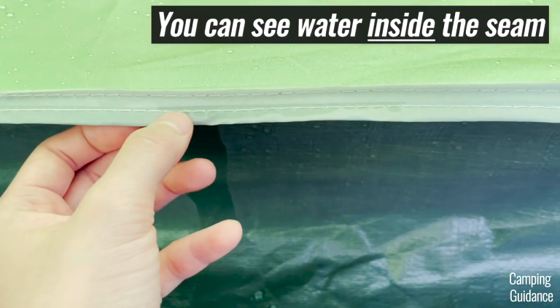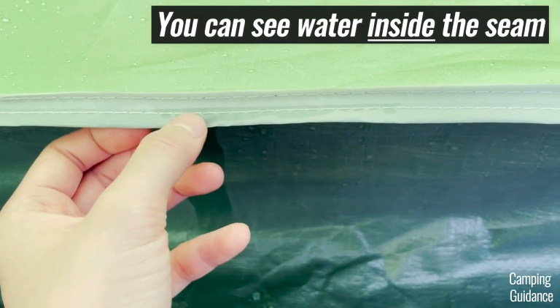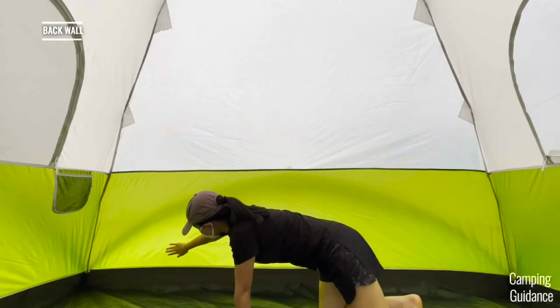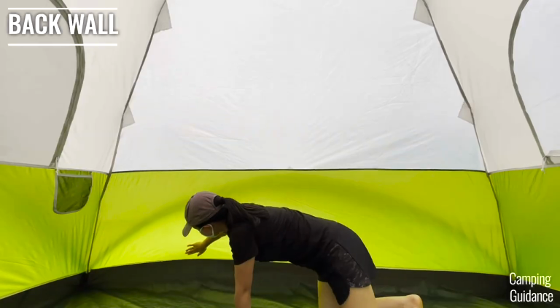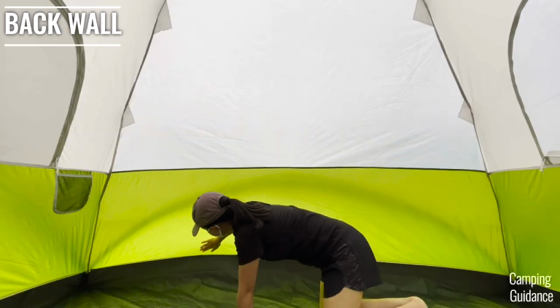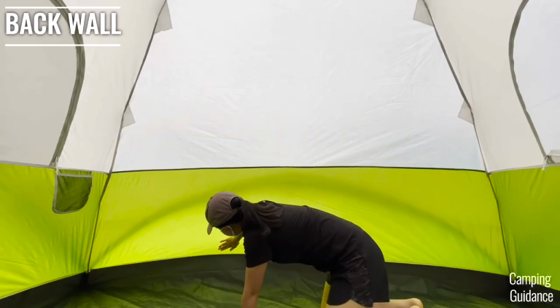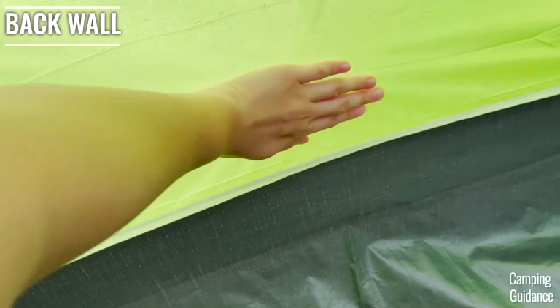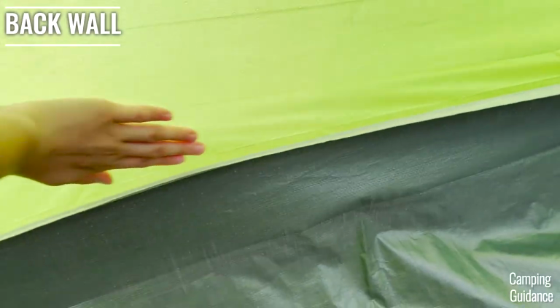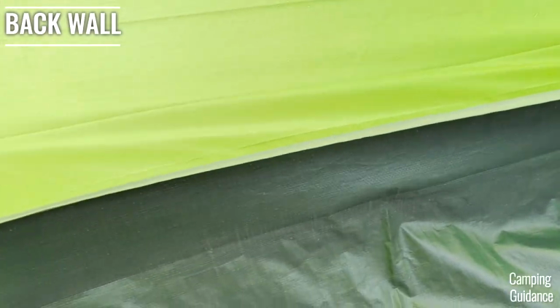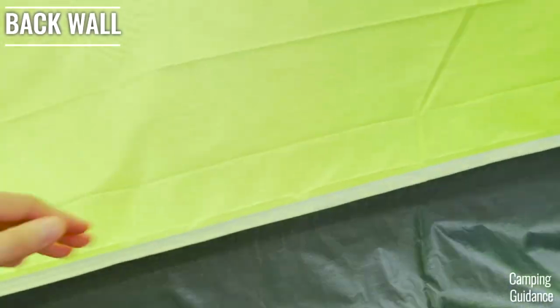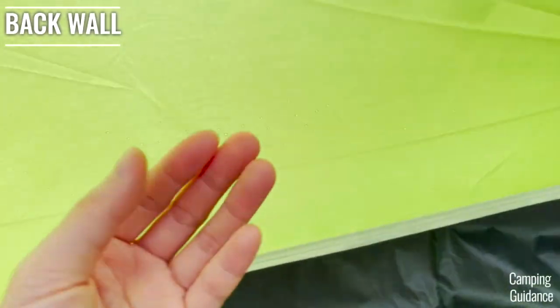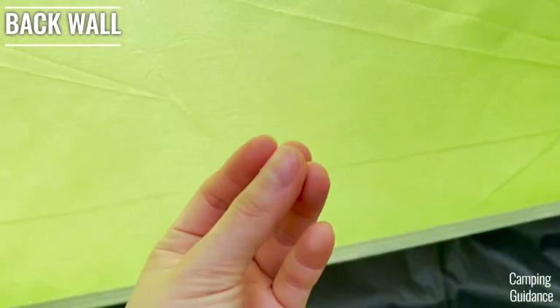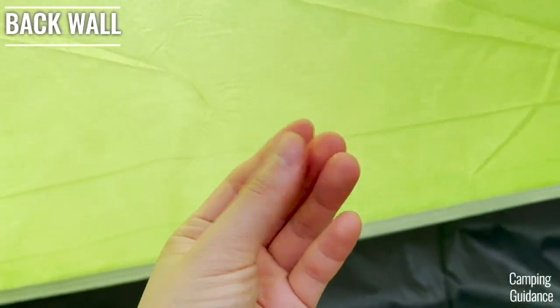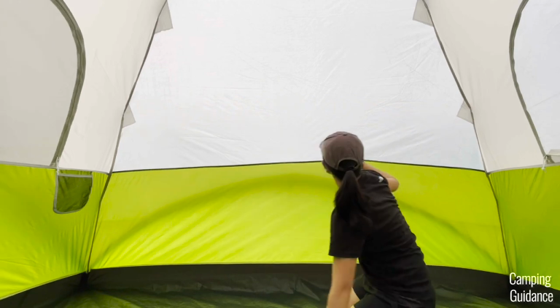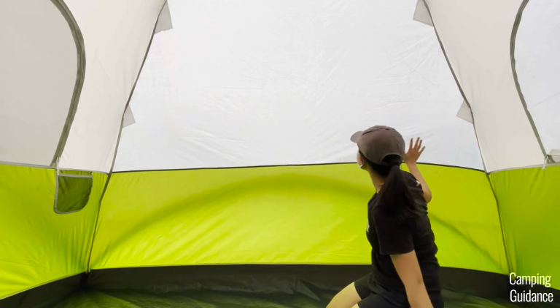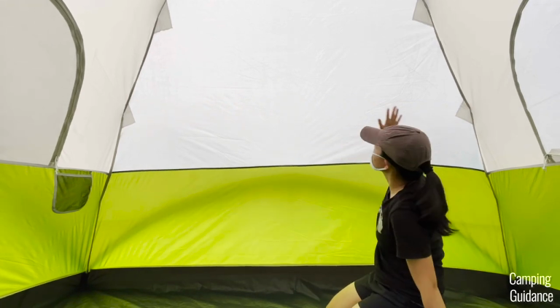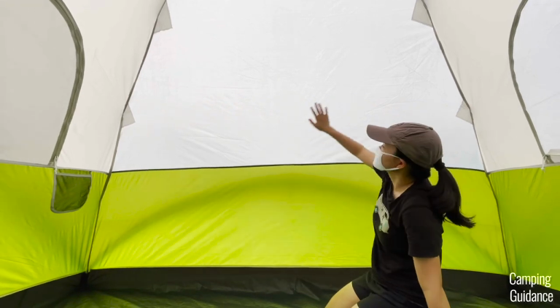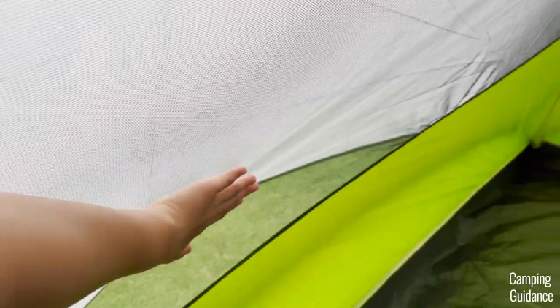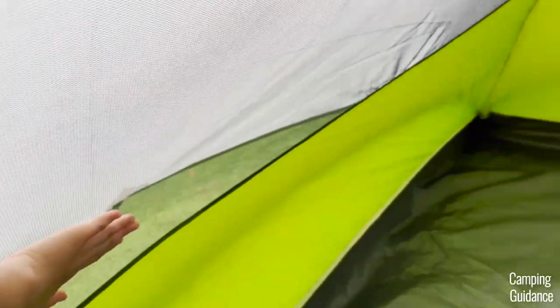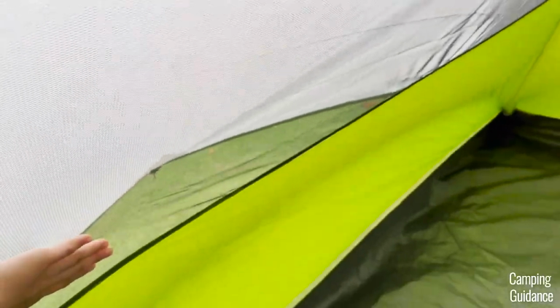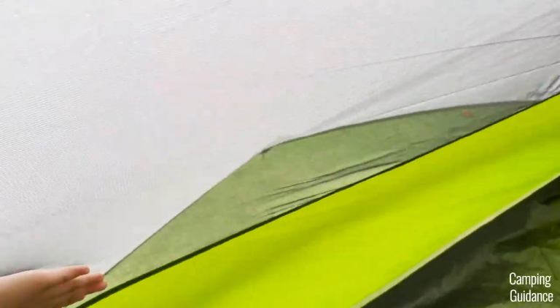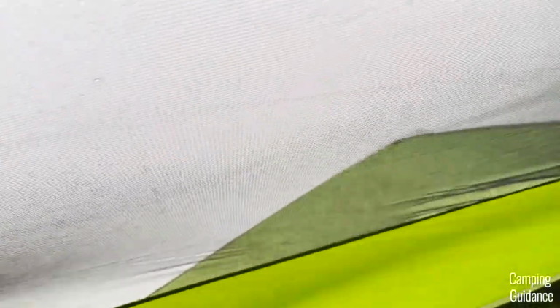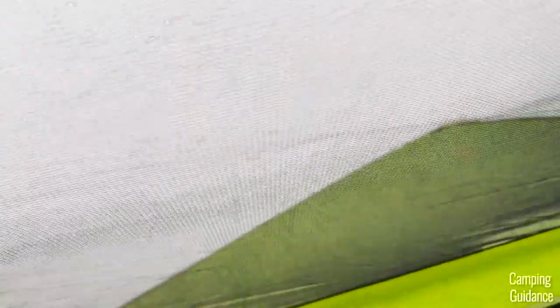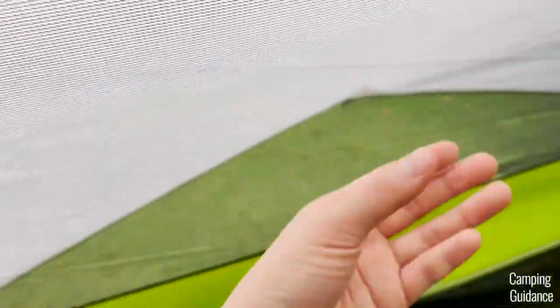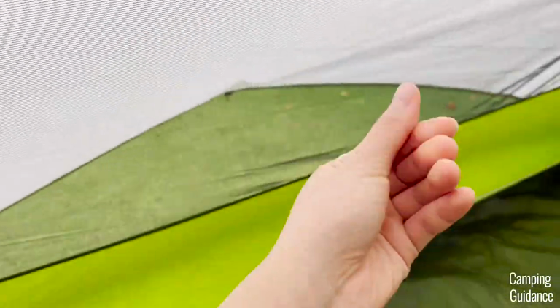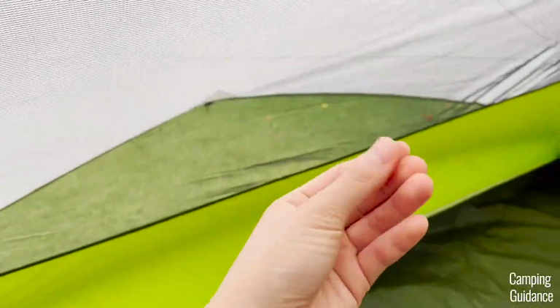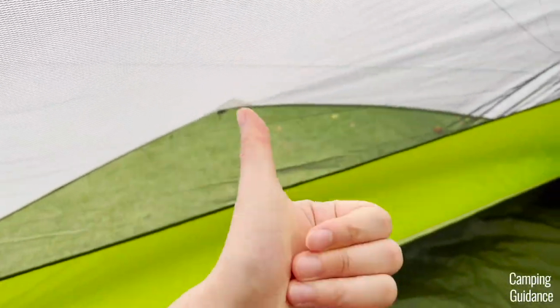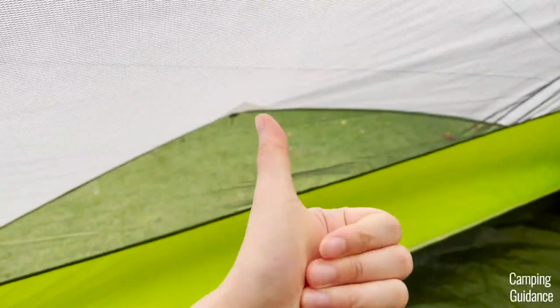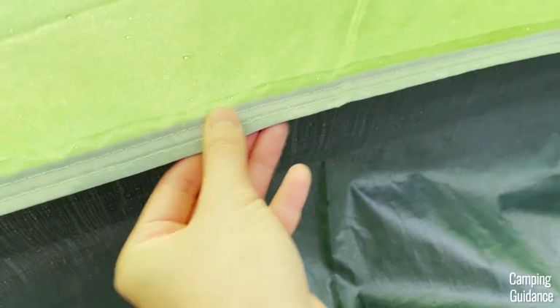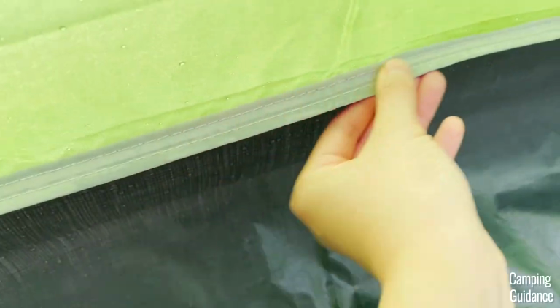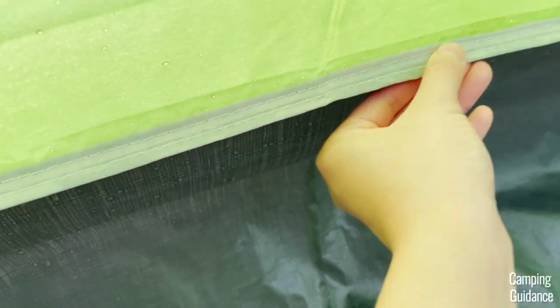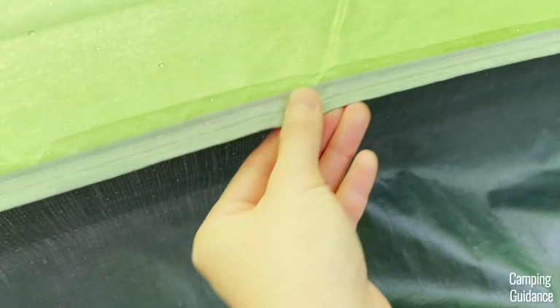Third, on this wall here, the green fabric was dry and the mesh wall was also dry, but the seam of the bathtub flooring was very slightly damp.